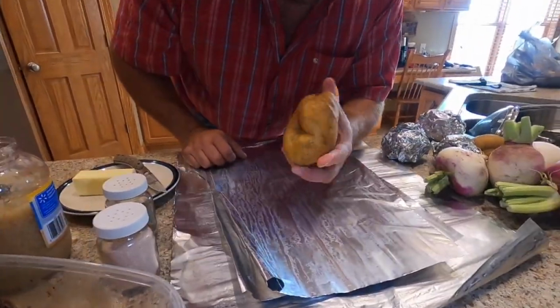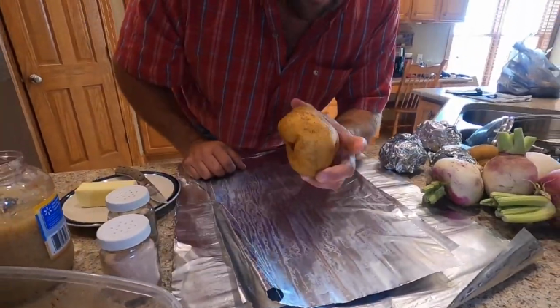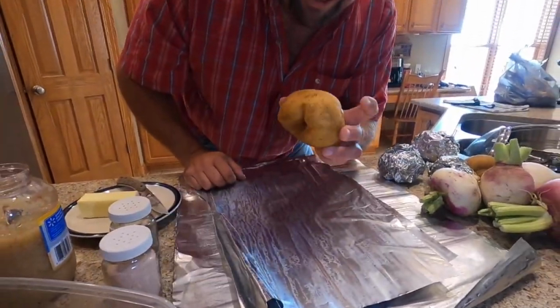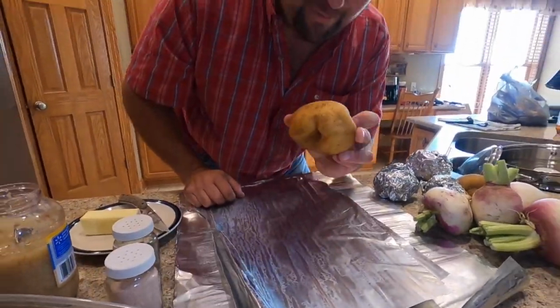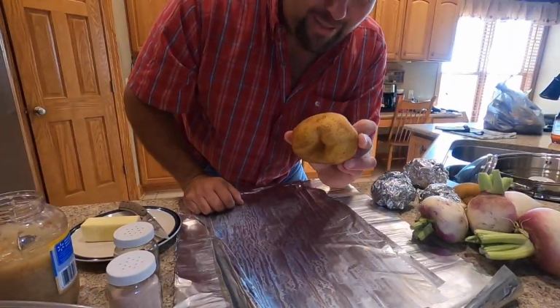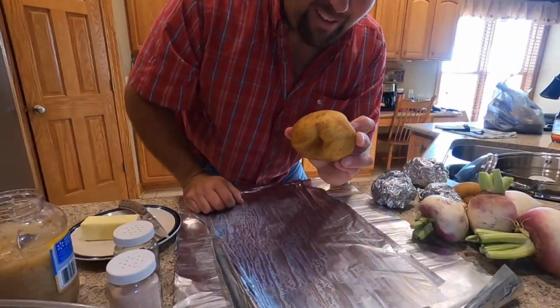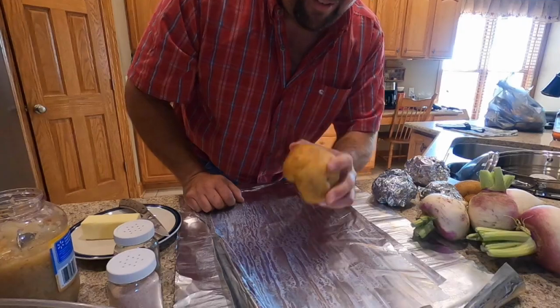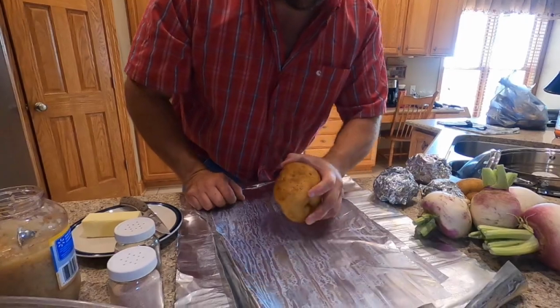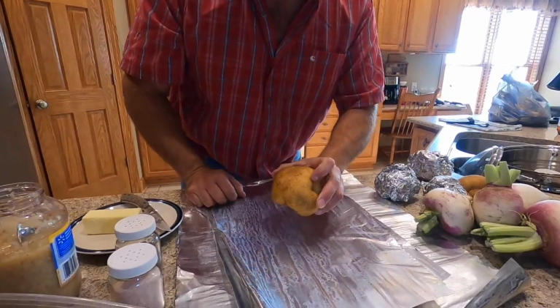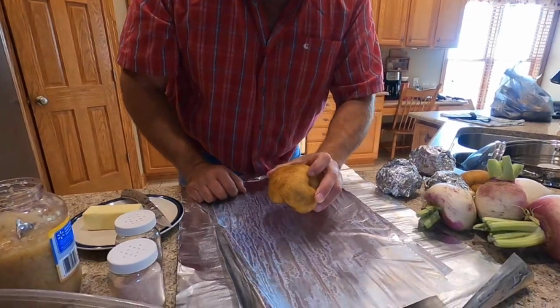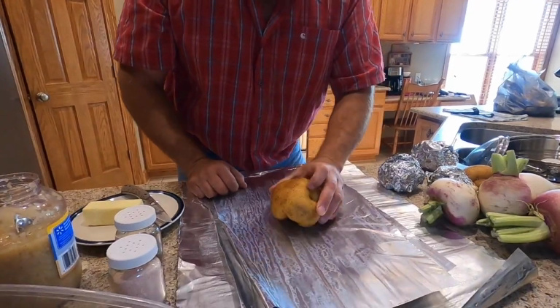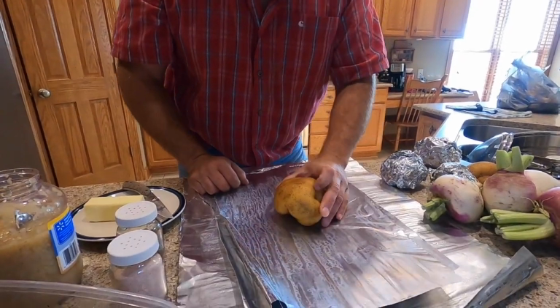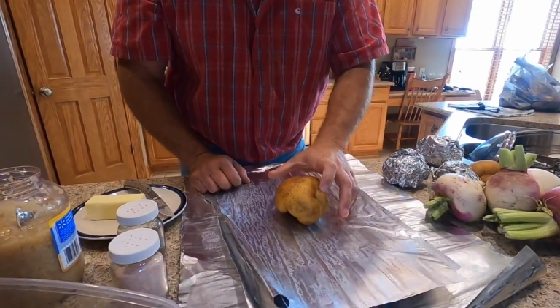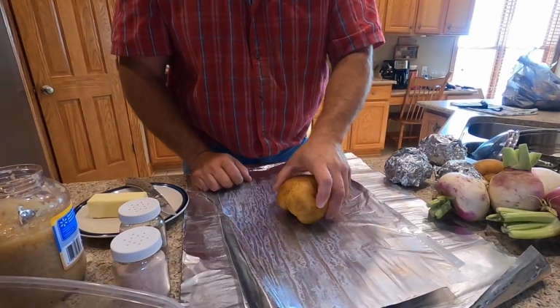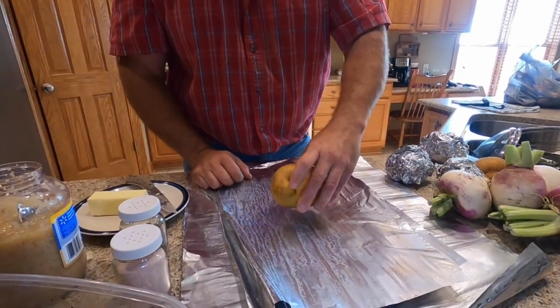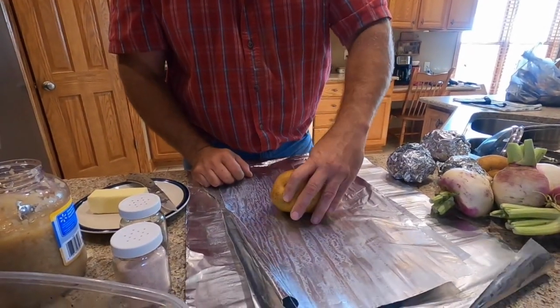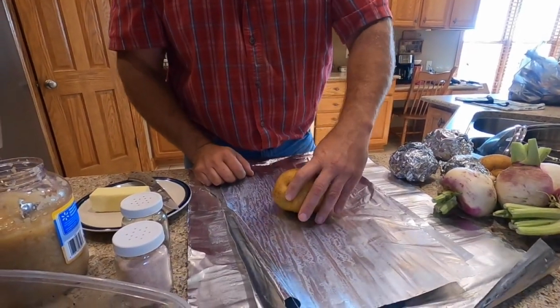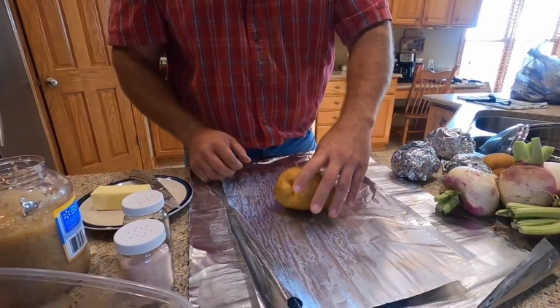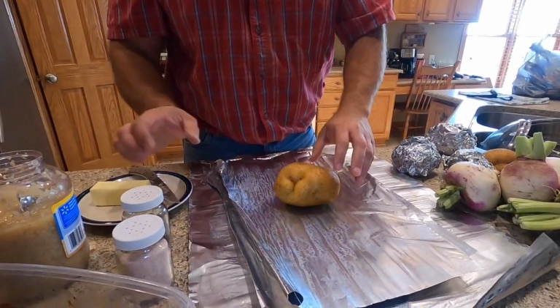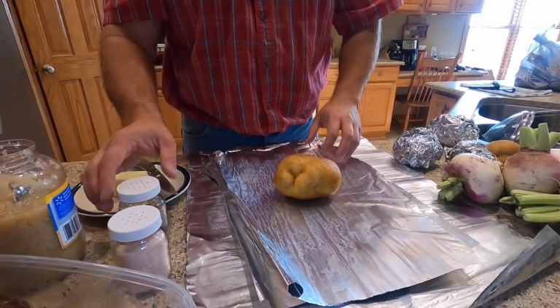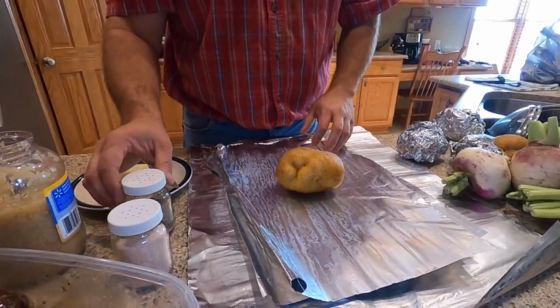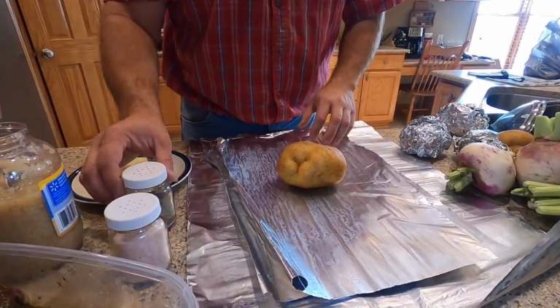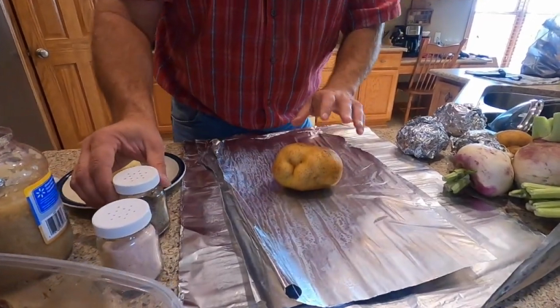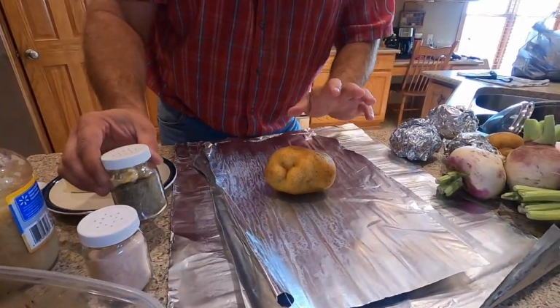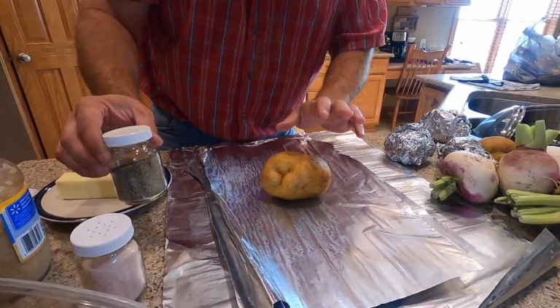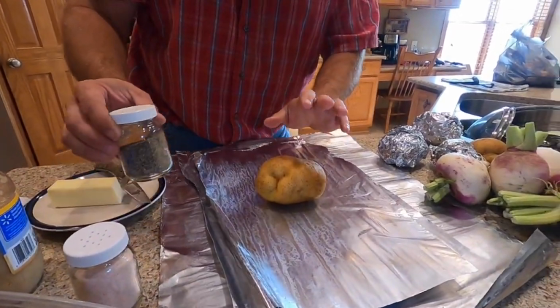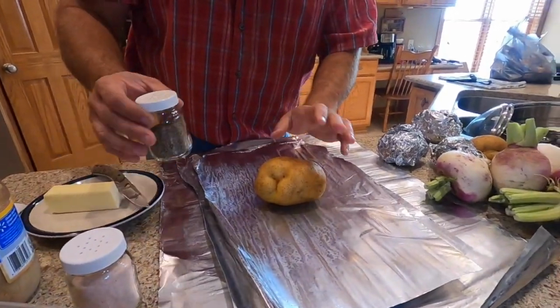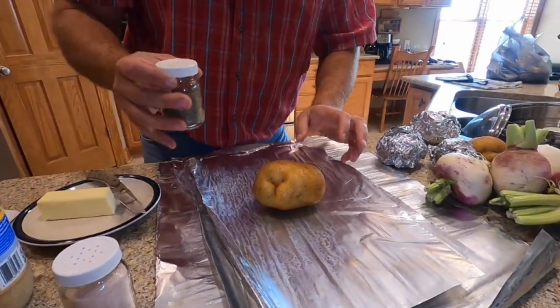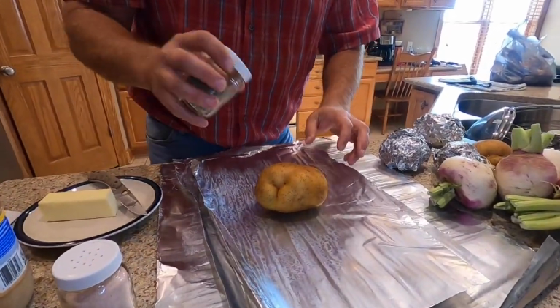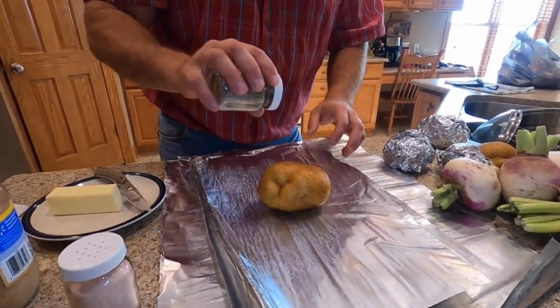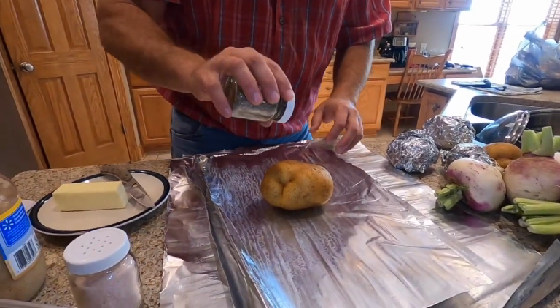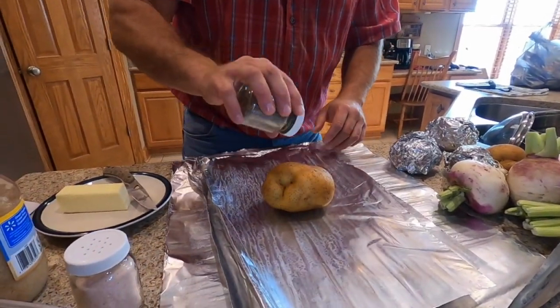That's my kind of potato right there — that's what we call it, a big boy potato.